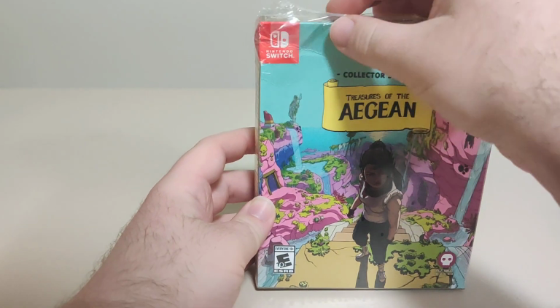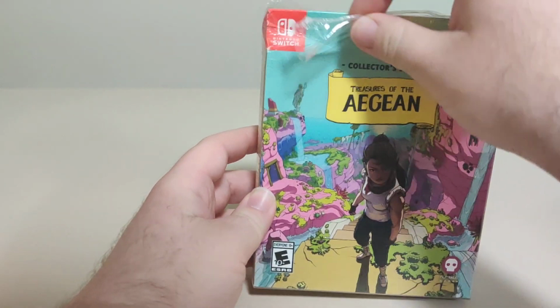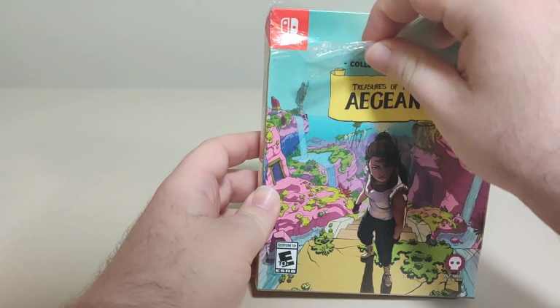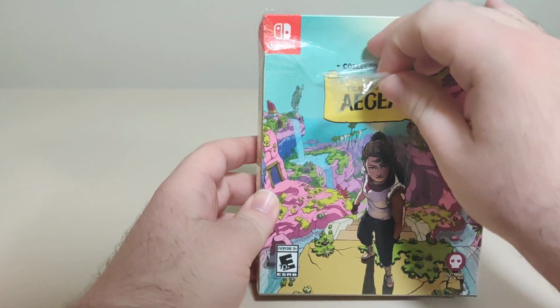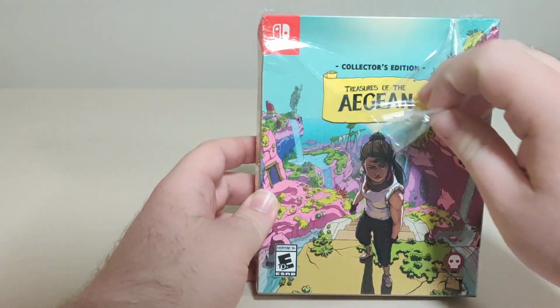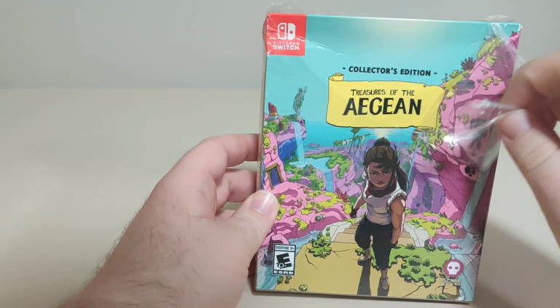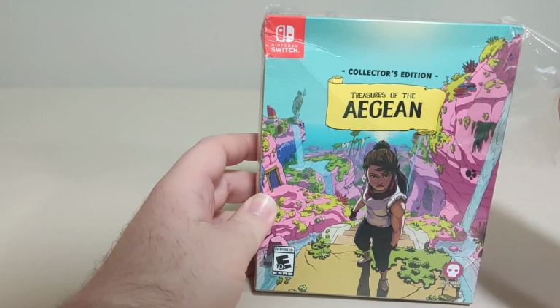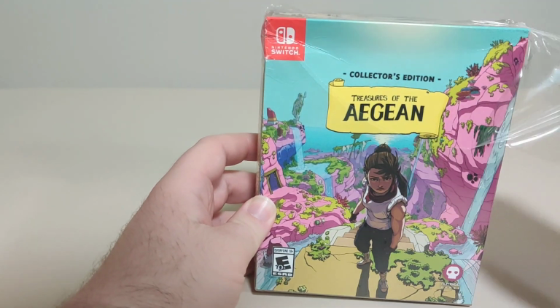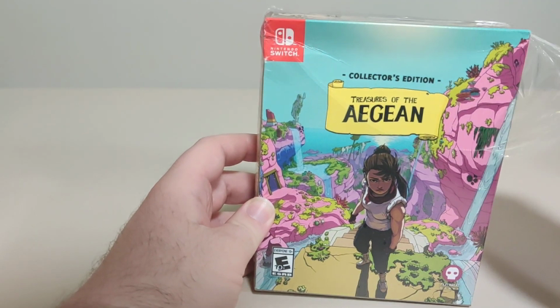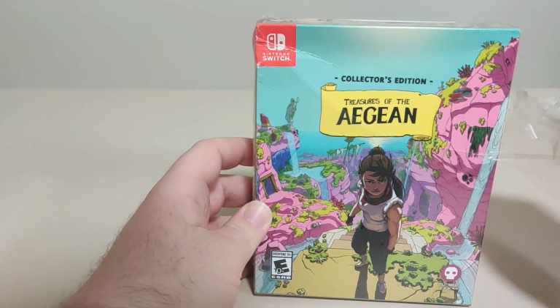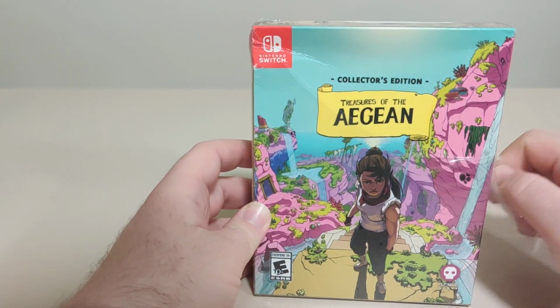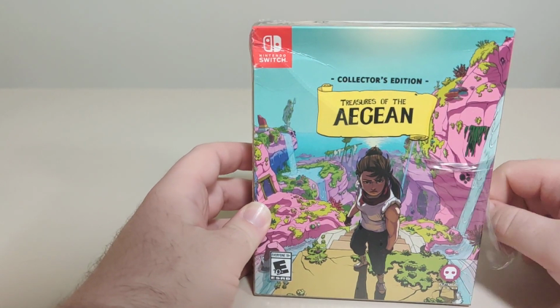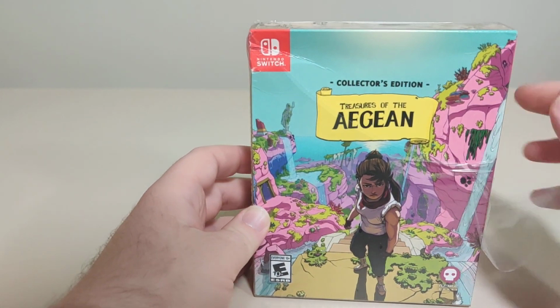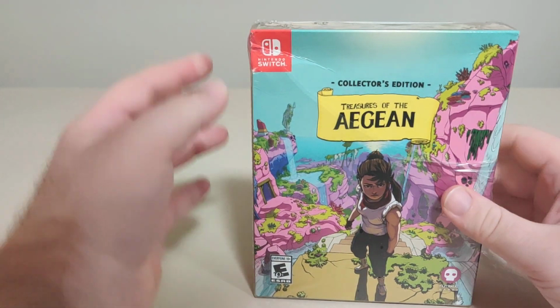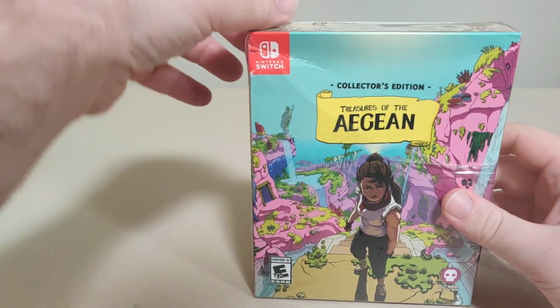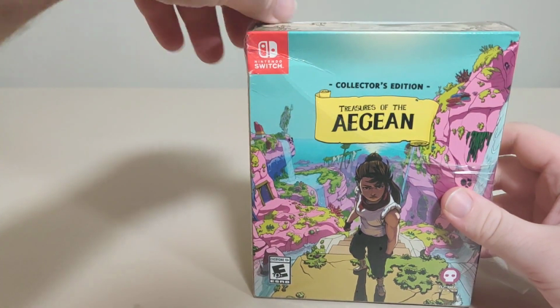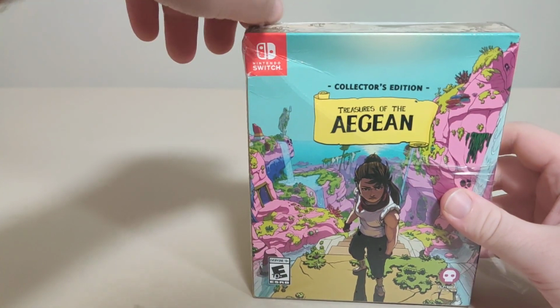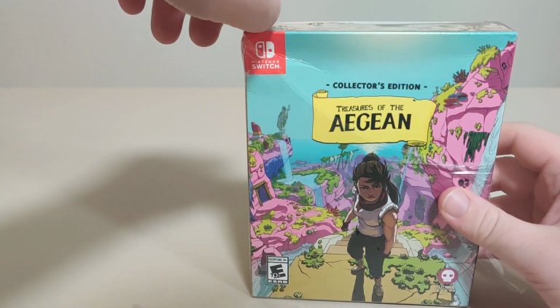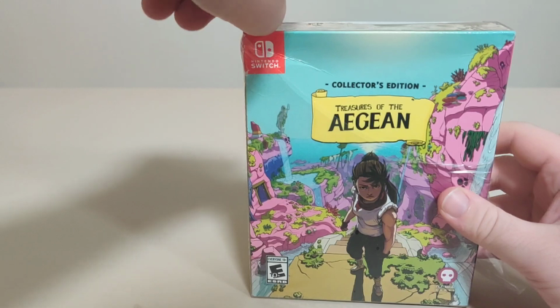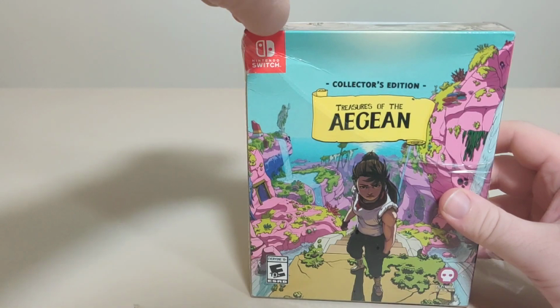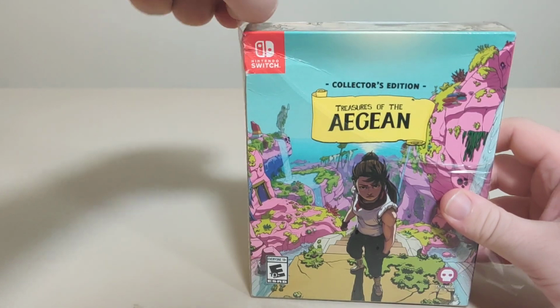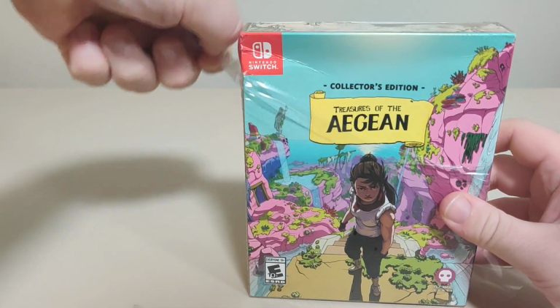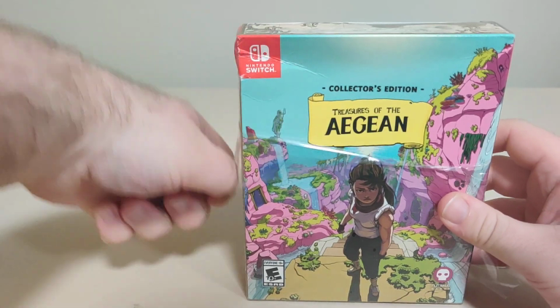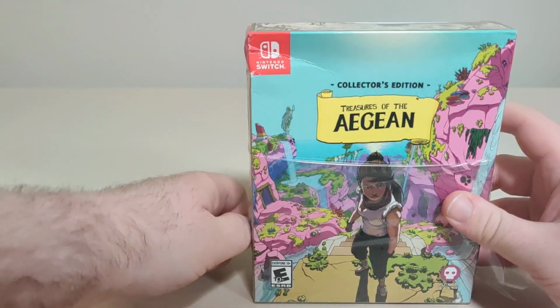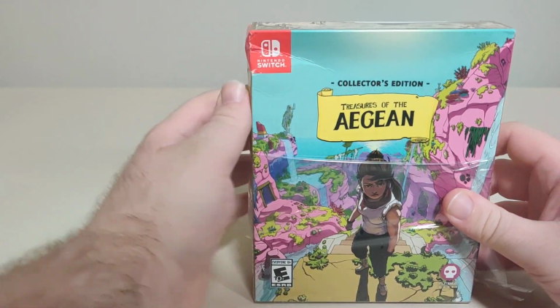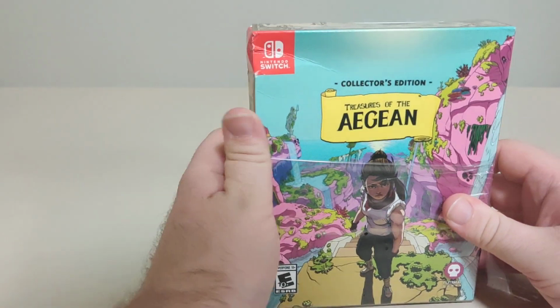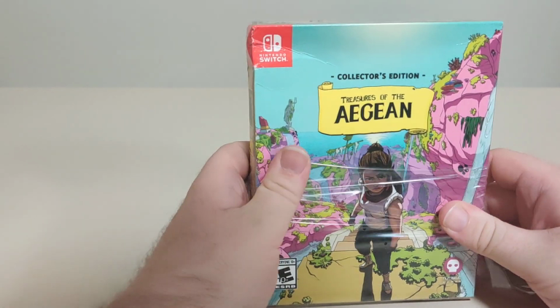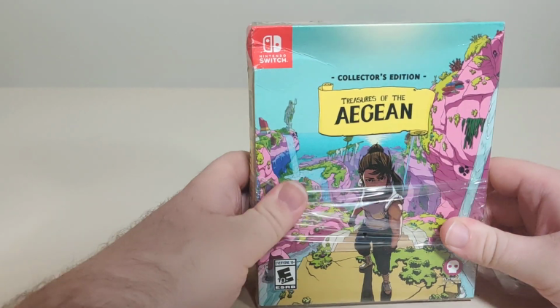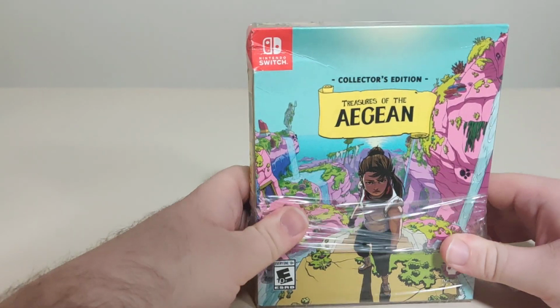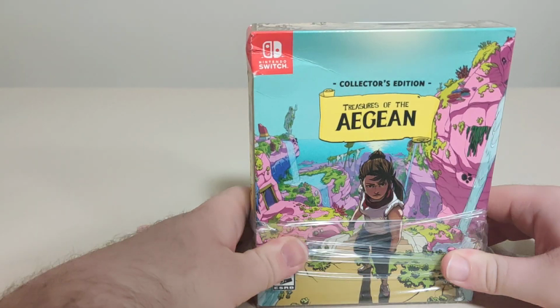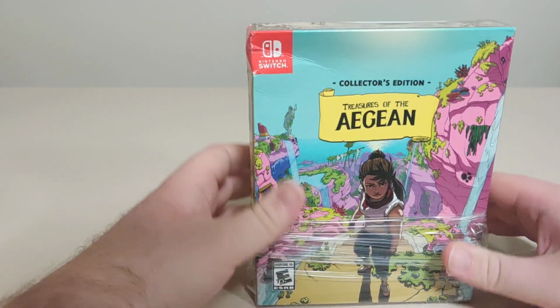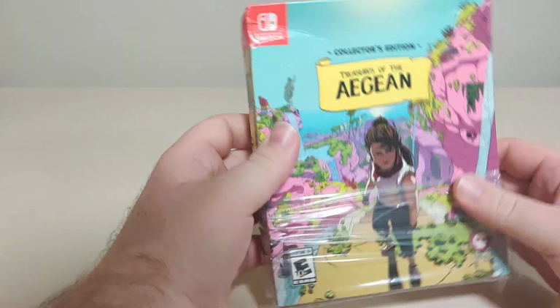Now this game was originally sold through the Limited Run Games distribution lineup, but then it went to their Amazon storefront where it eventually went on sale and that's where I picked it up.